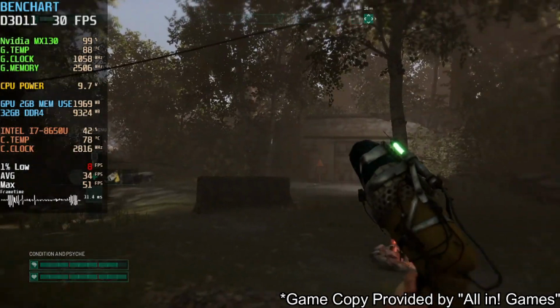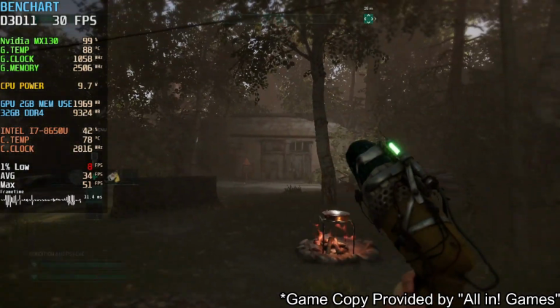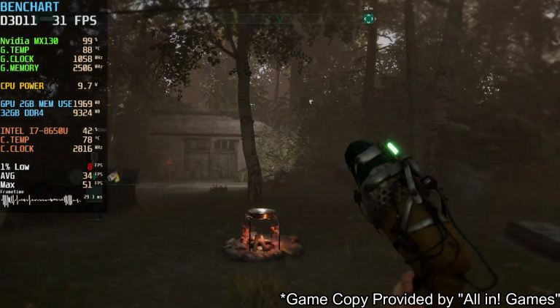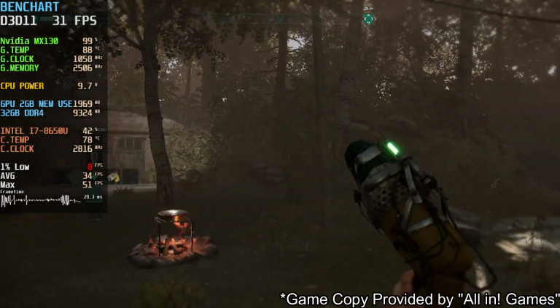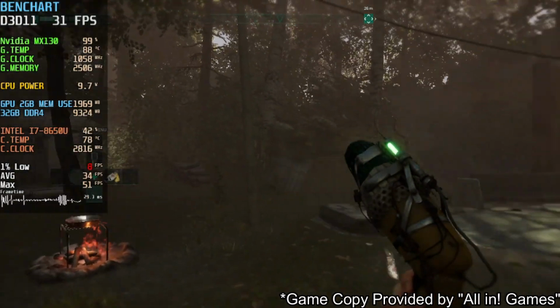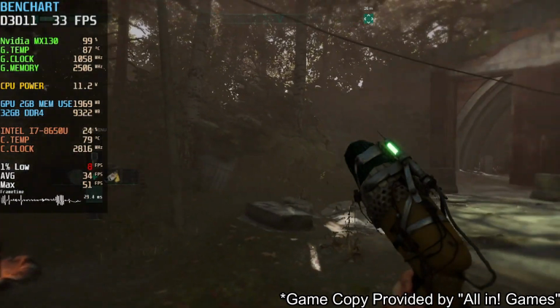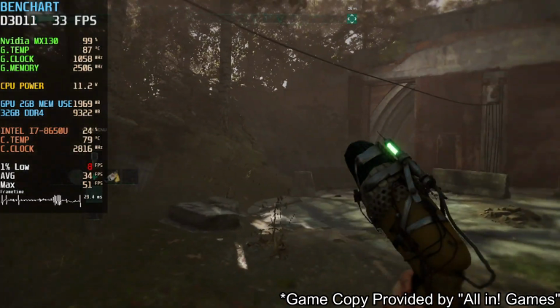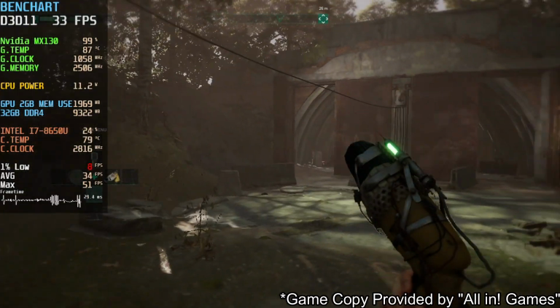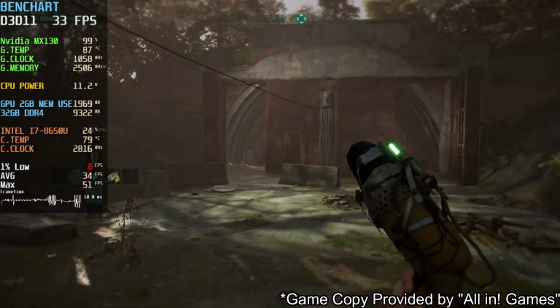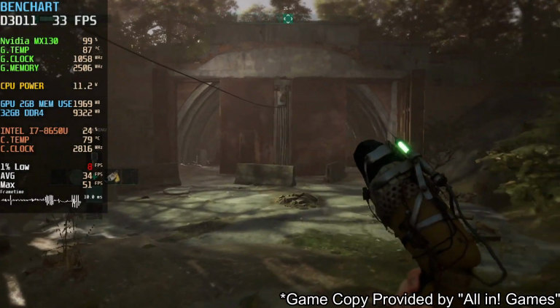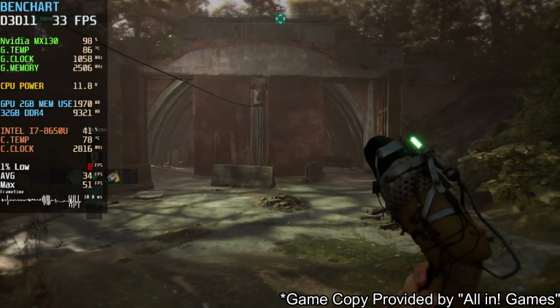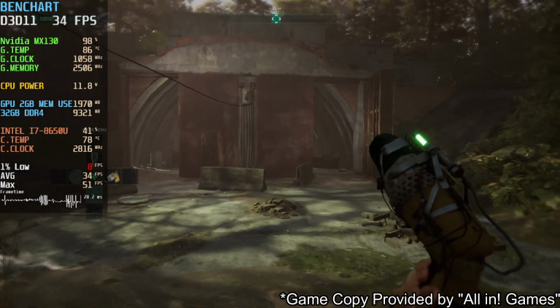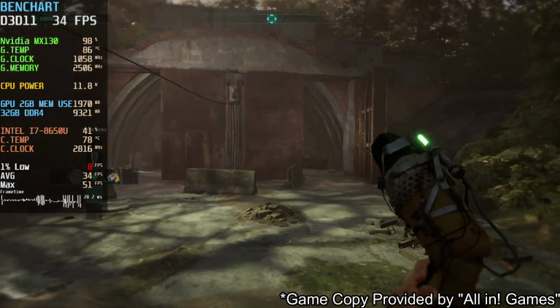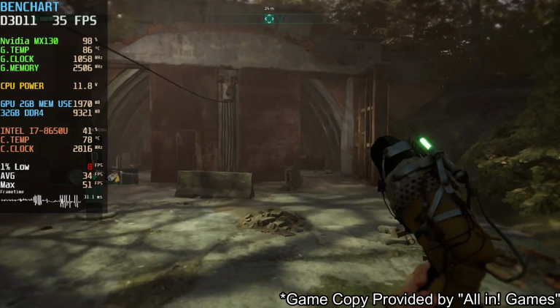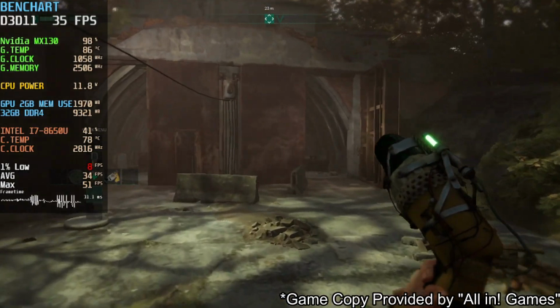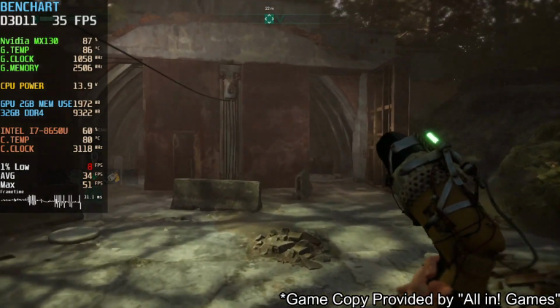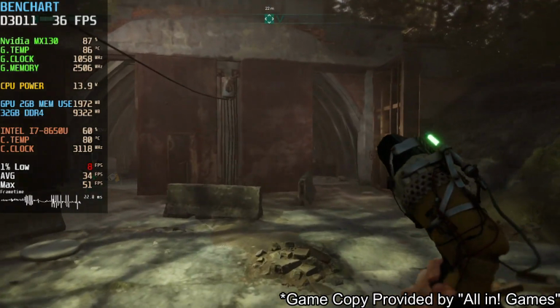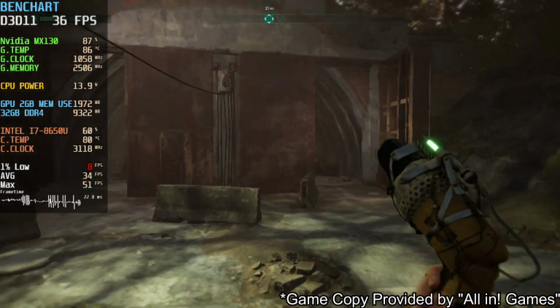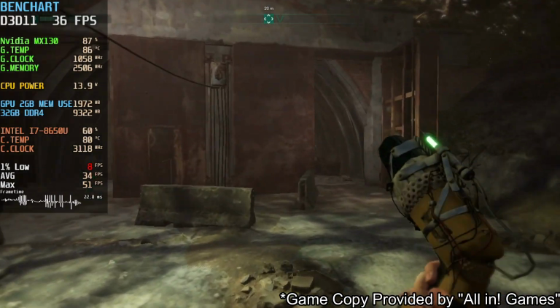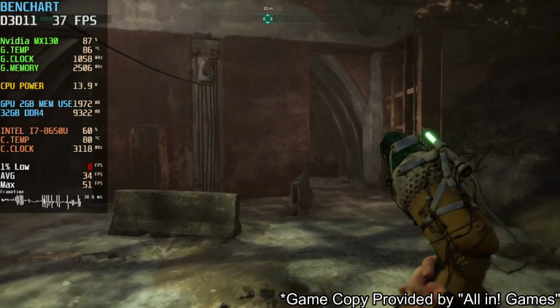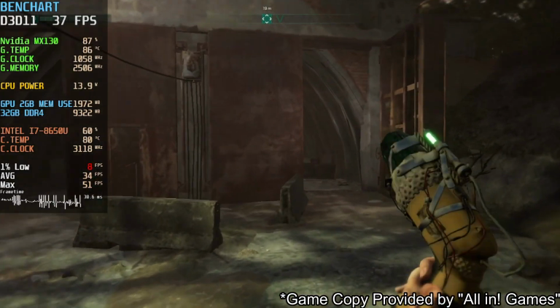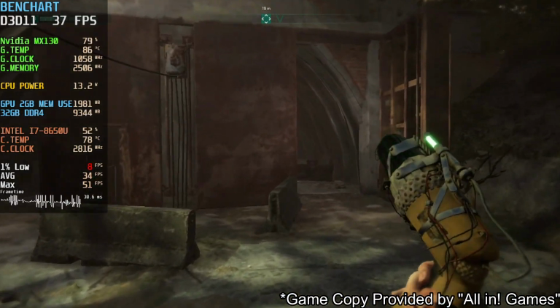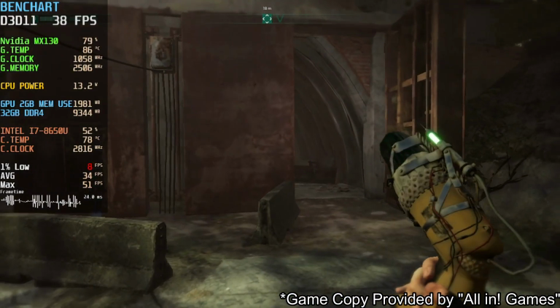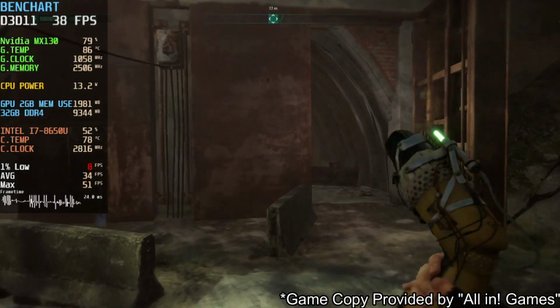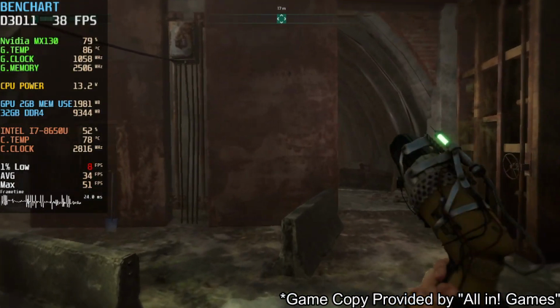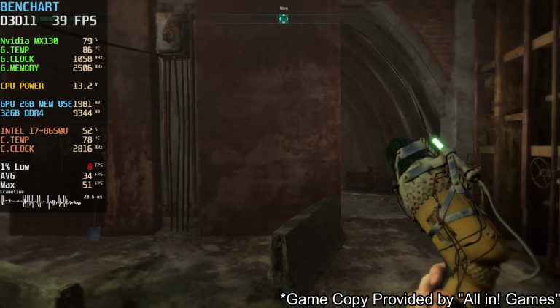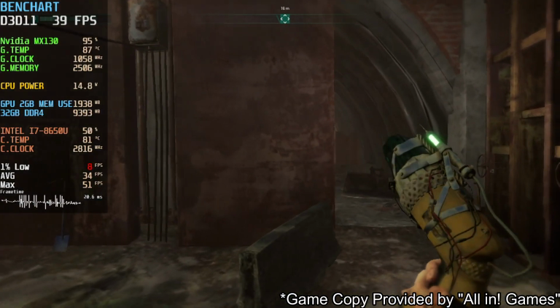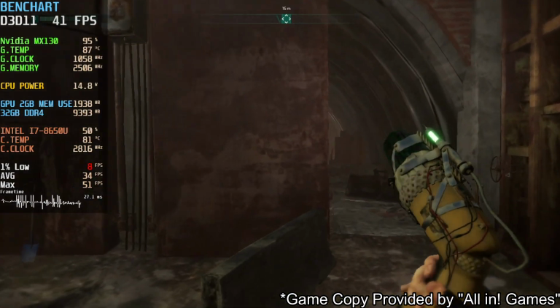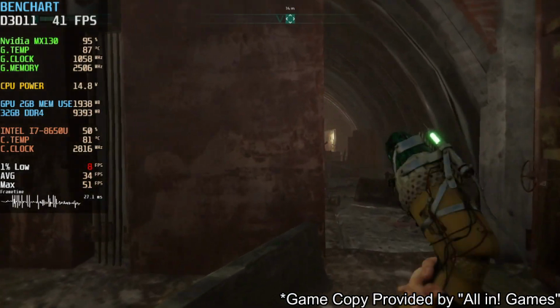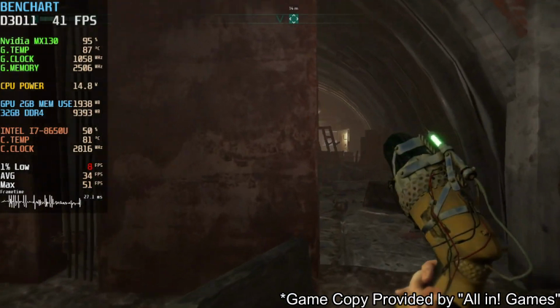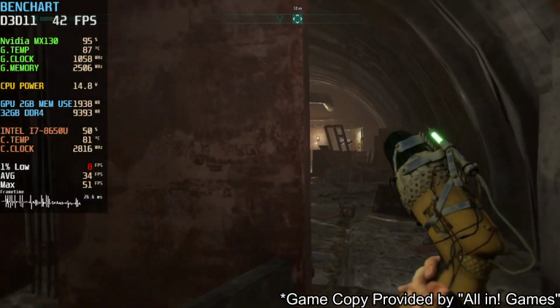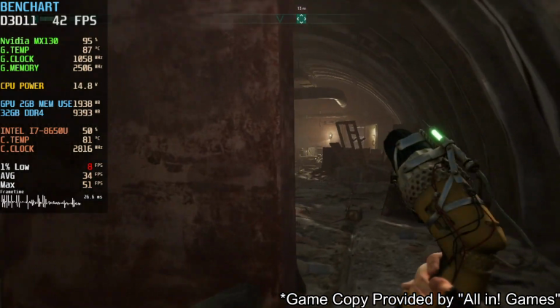This is the performance you can expect on Chernobylite on the GT 940MX or MX 130. Just remember that VRAM and RAM are very important for this game when it comes to stuttering.